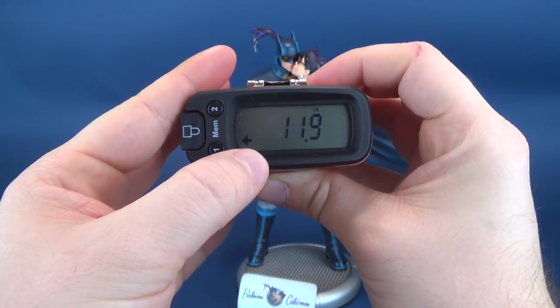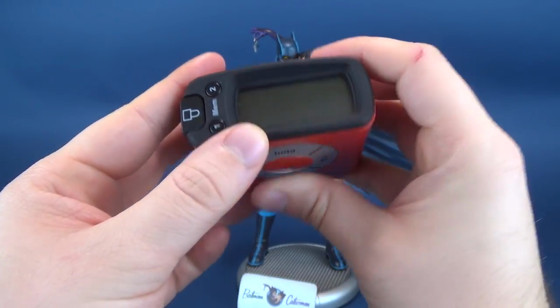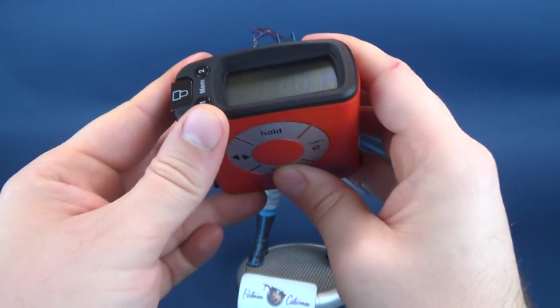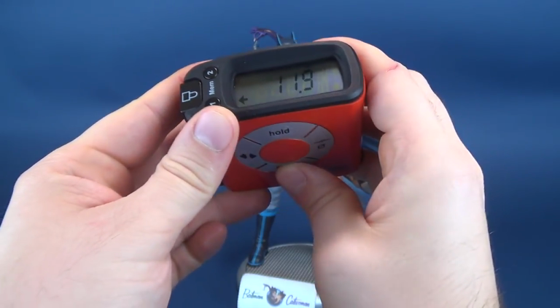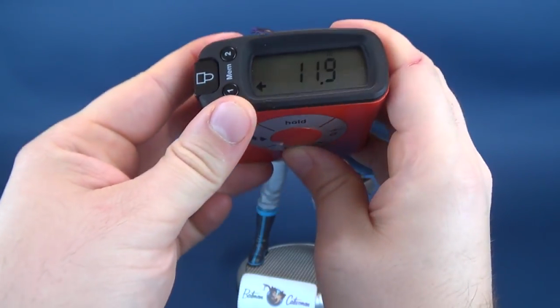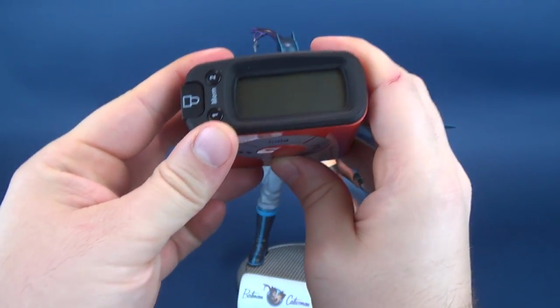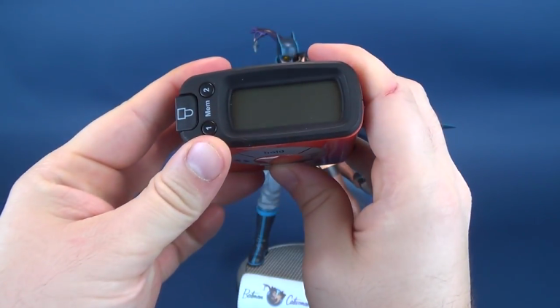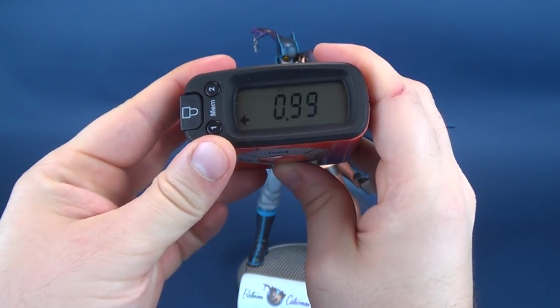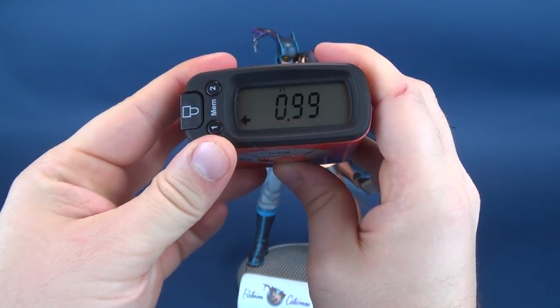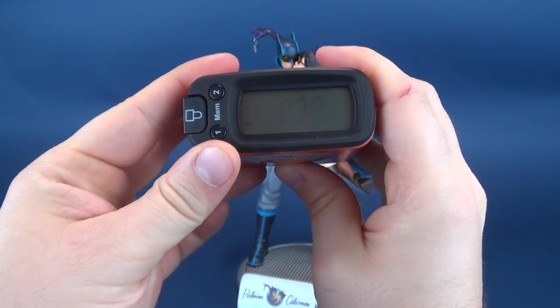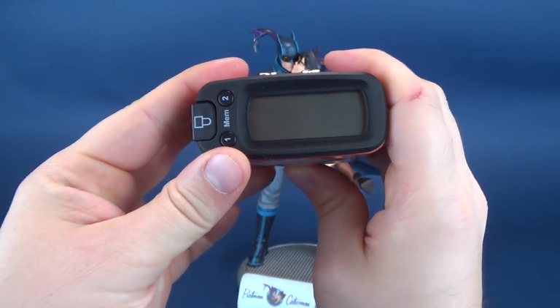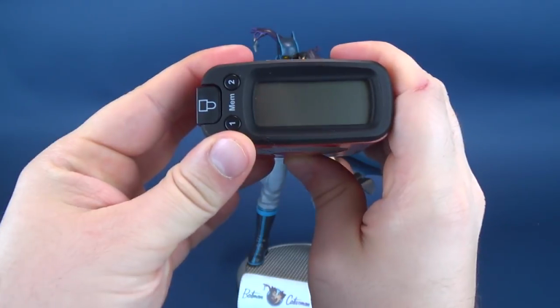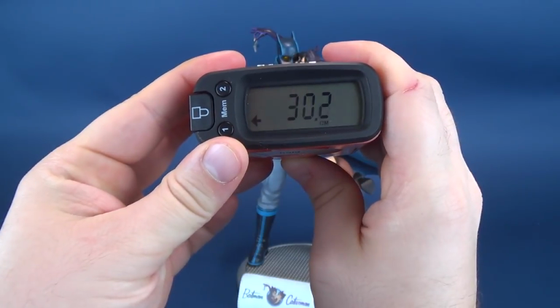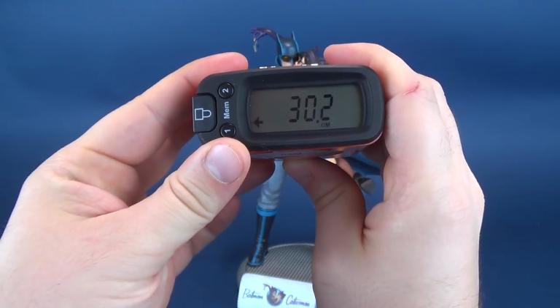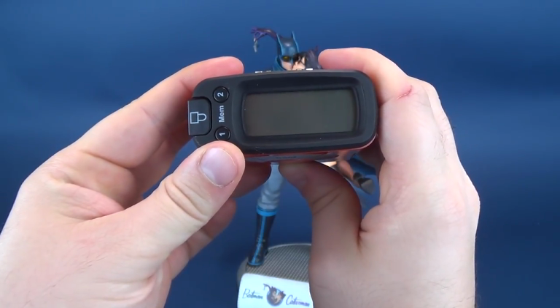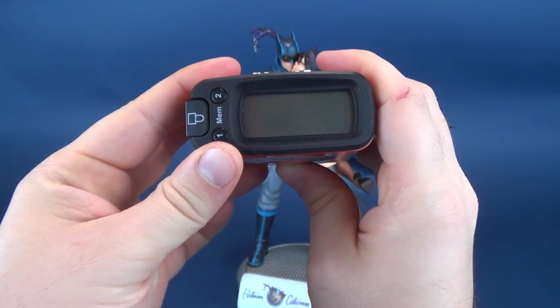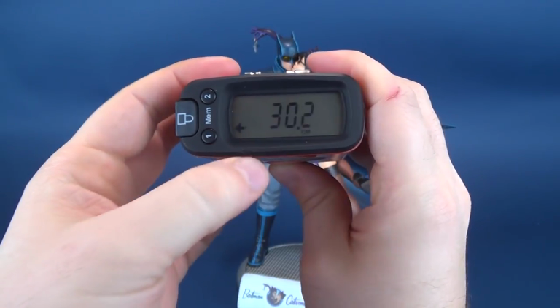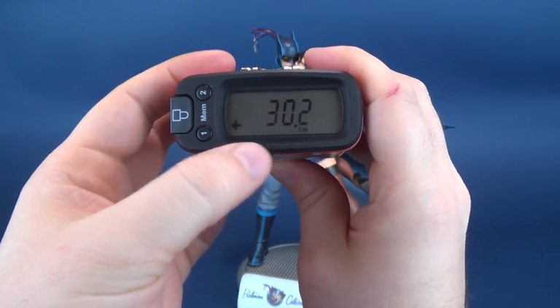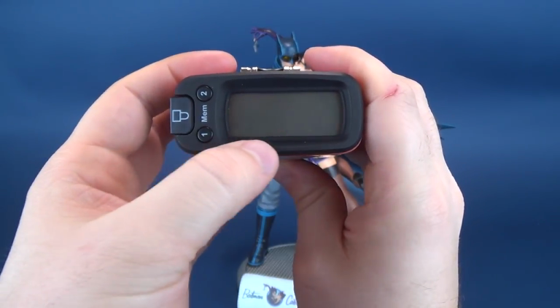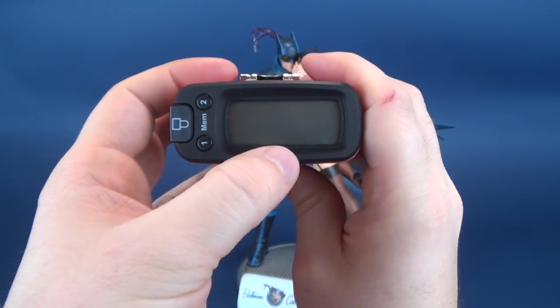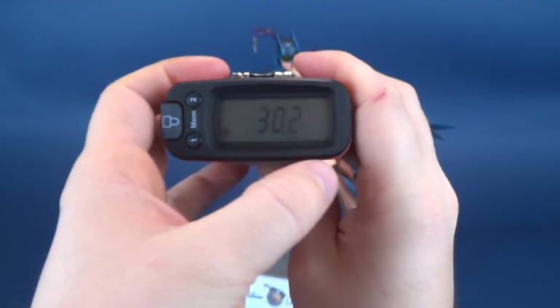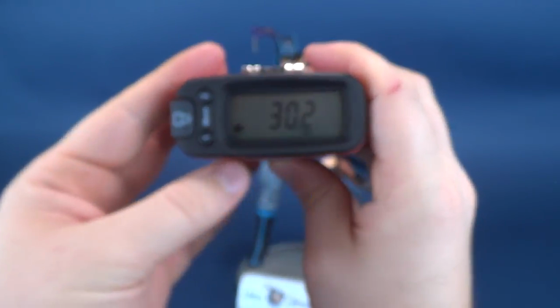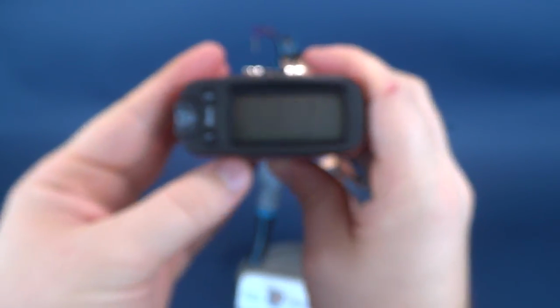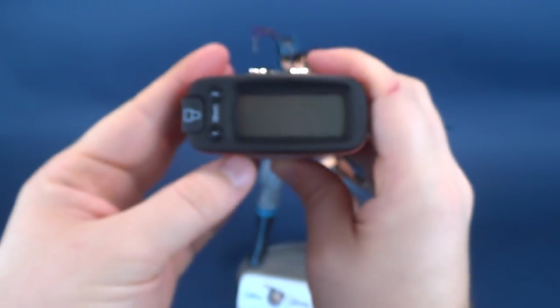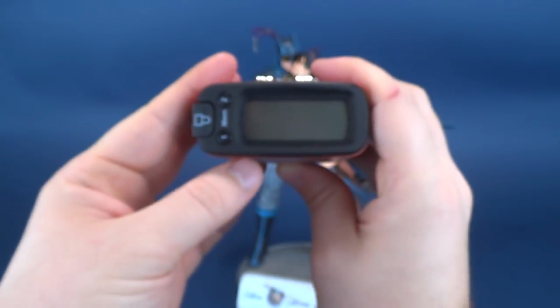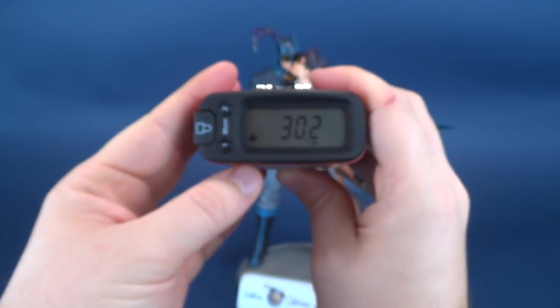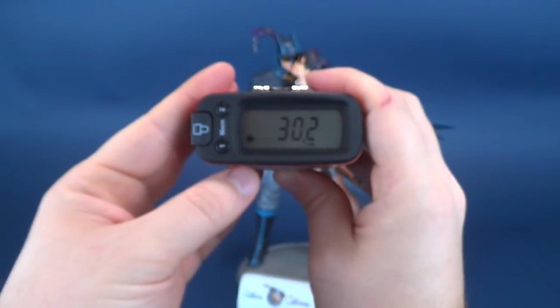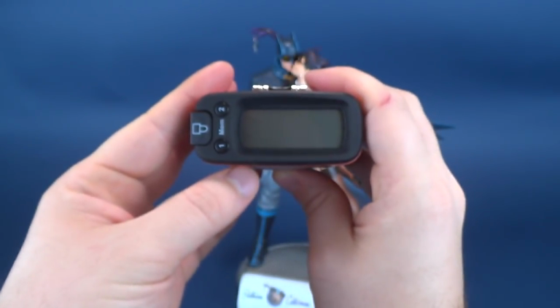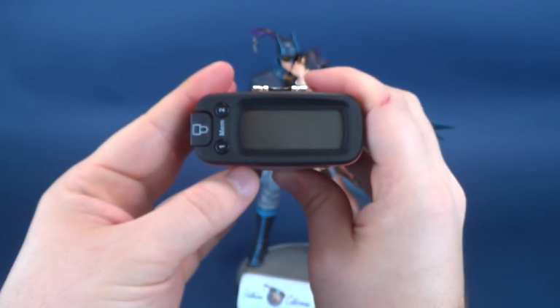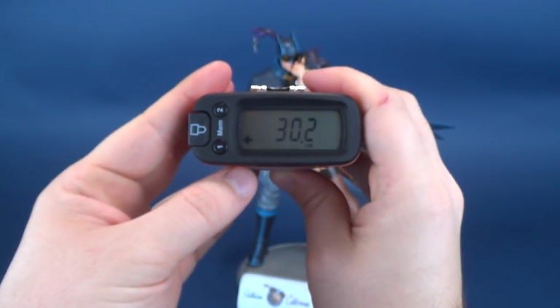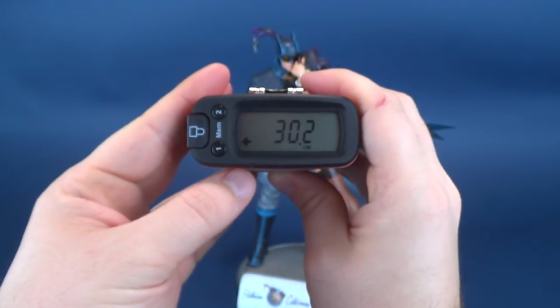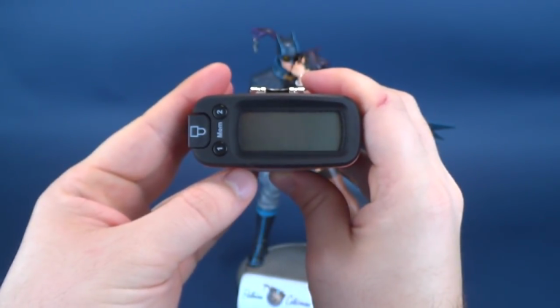The measure-tron tells us that the statue stands 11.9 inches in height, or in centimeters, switching that over, you're looking at 30.2 centimeters in height.